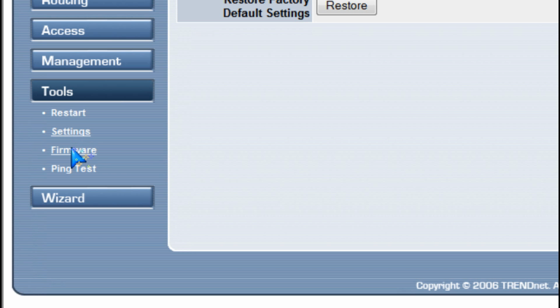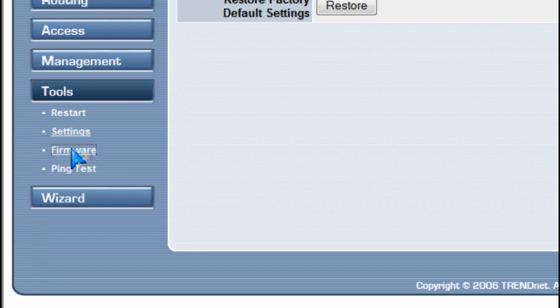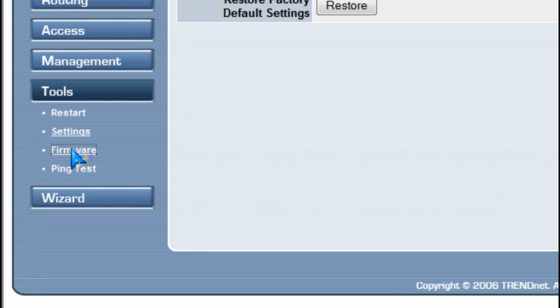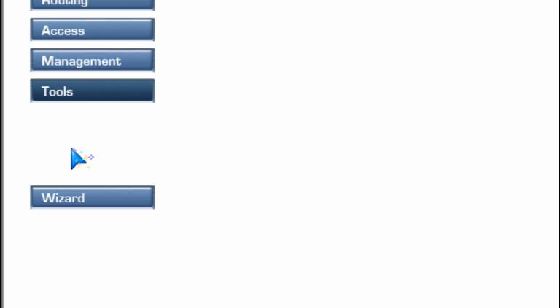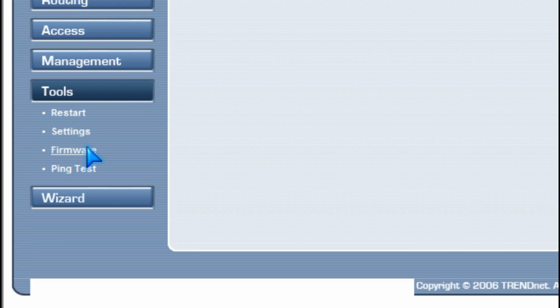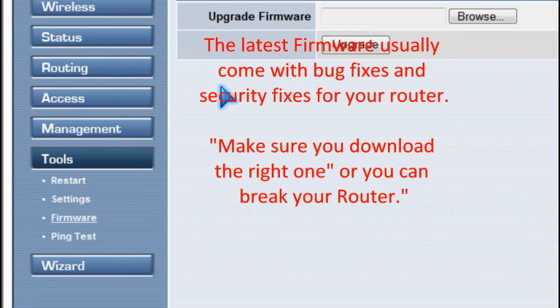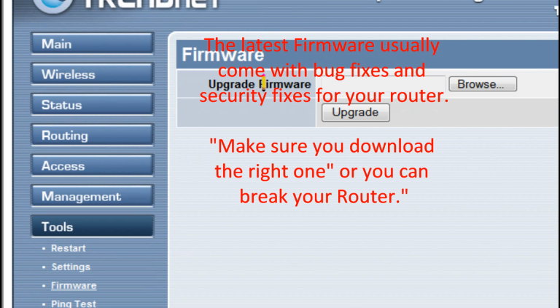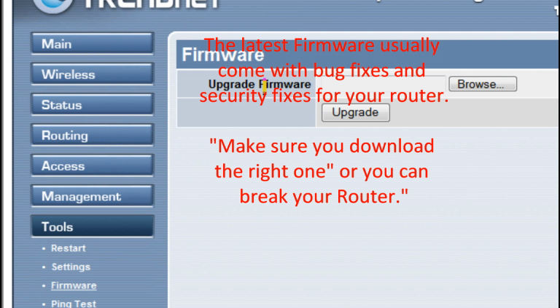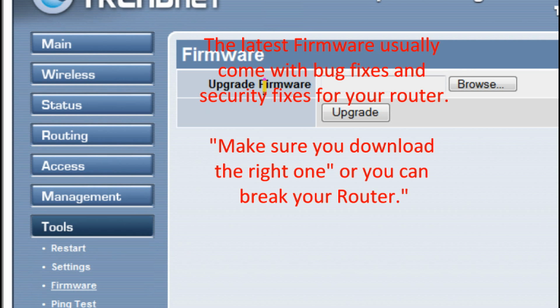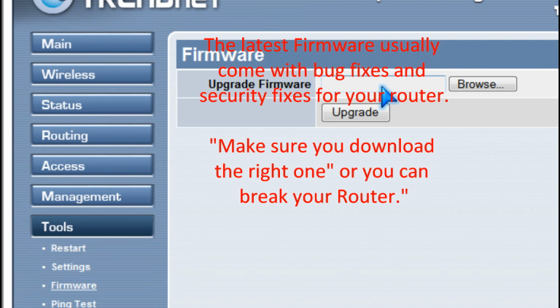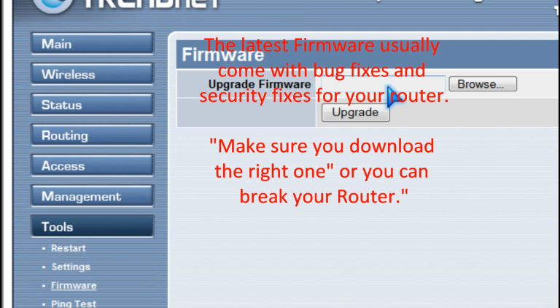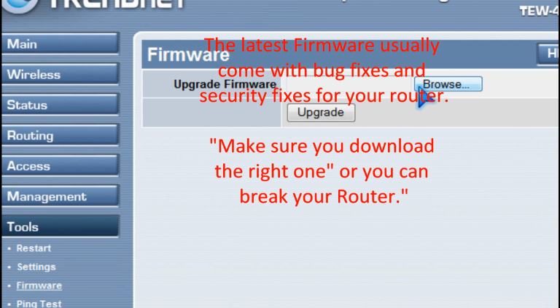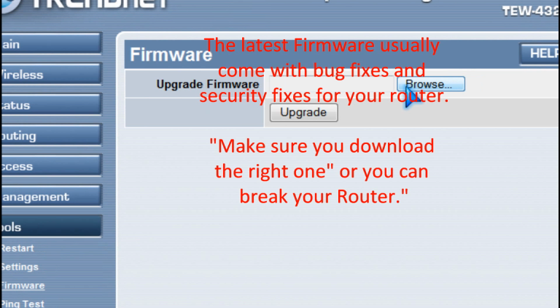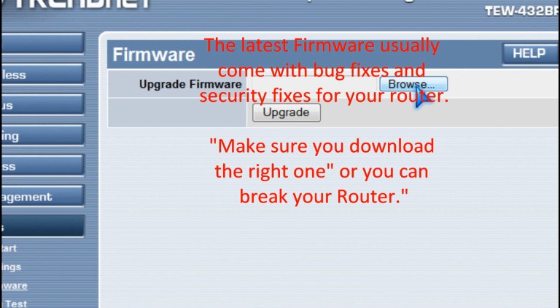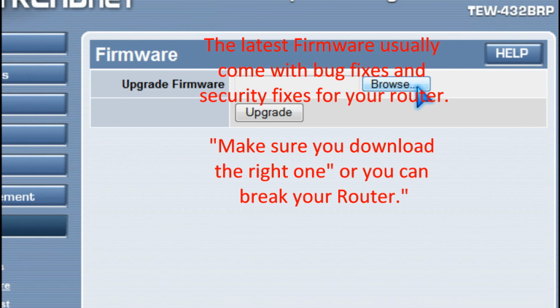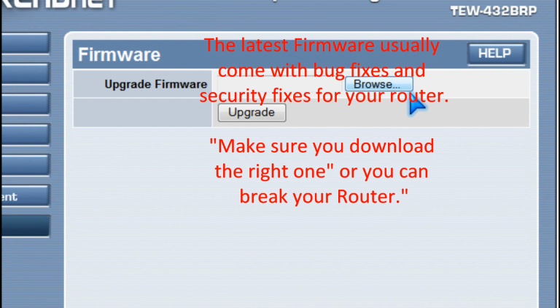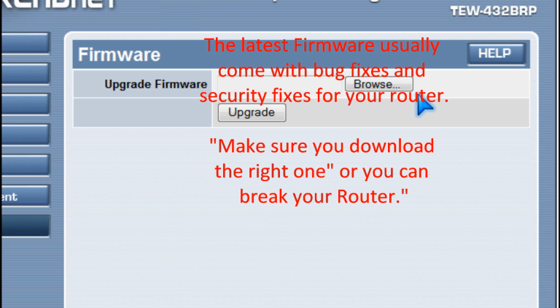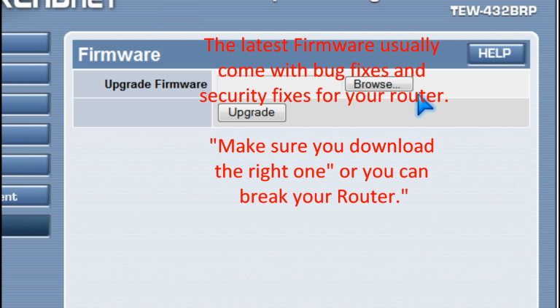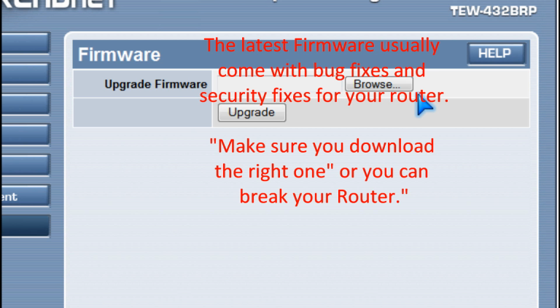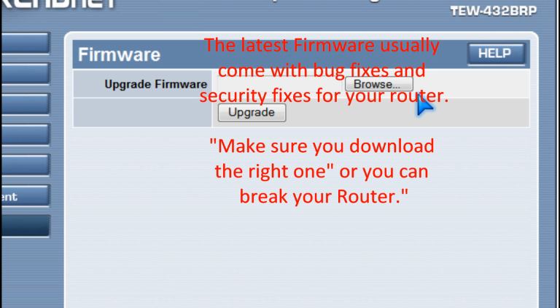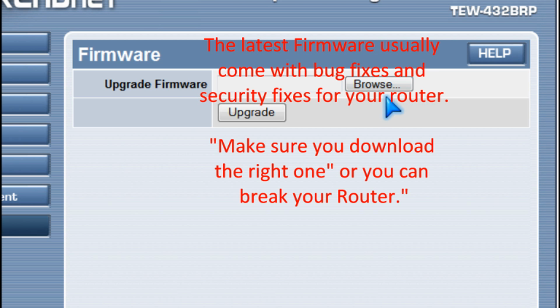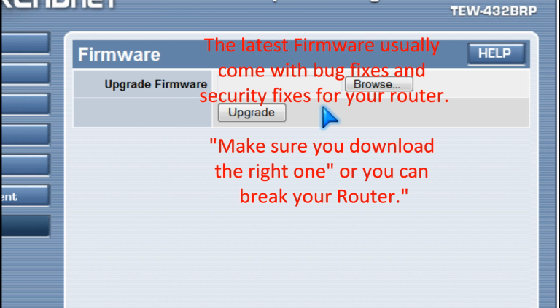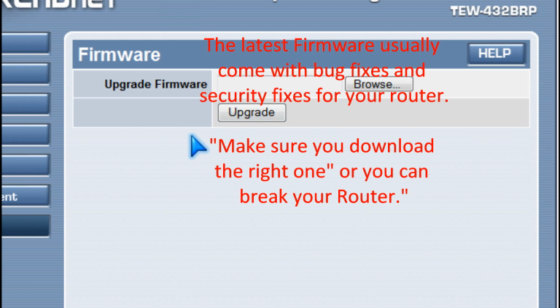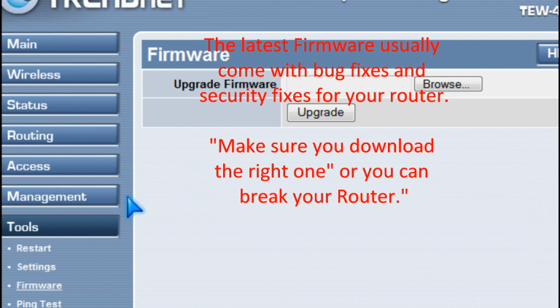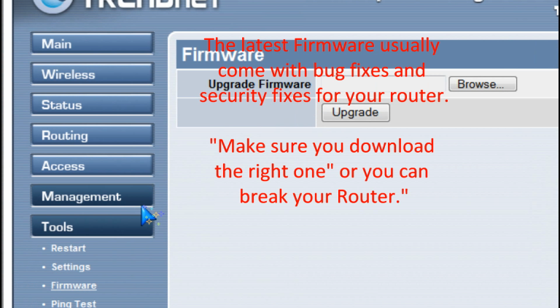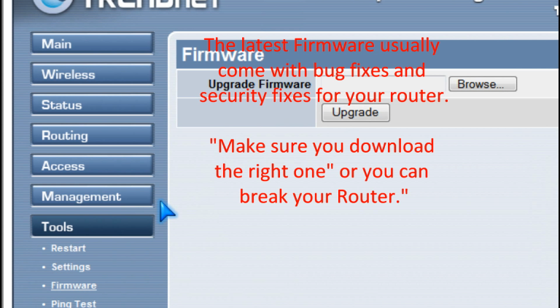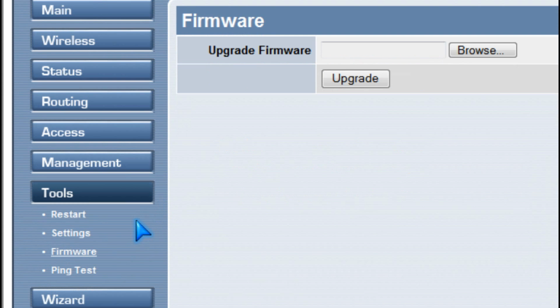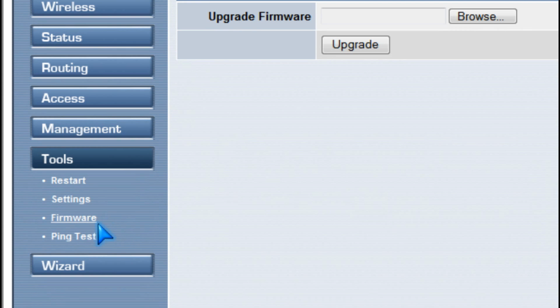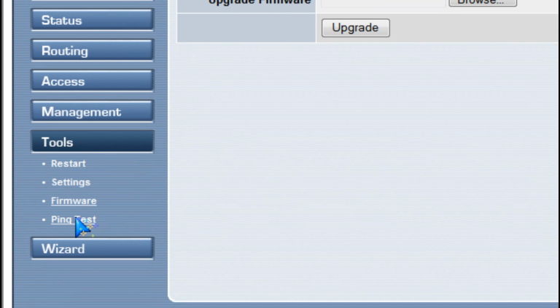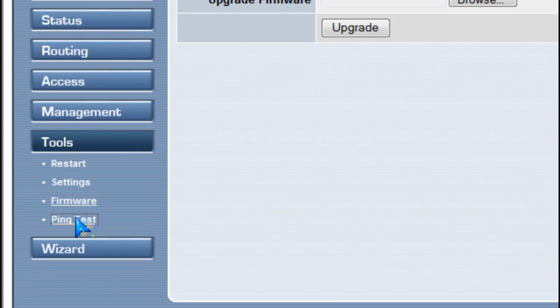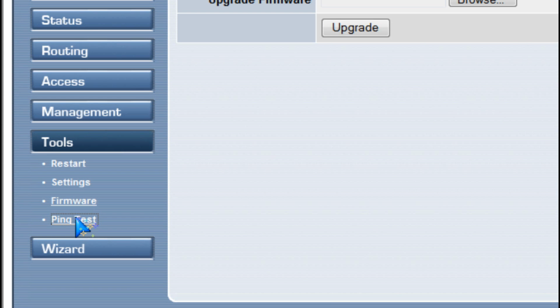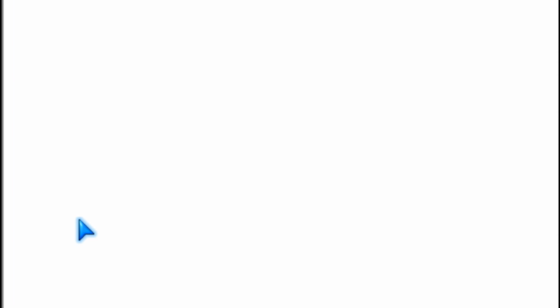And update your firmware when needed, so it stays secure.